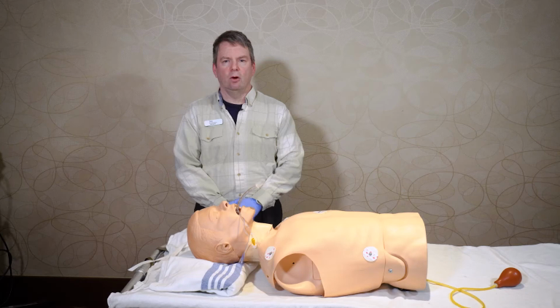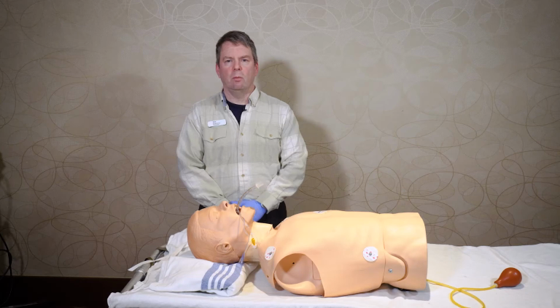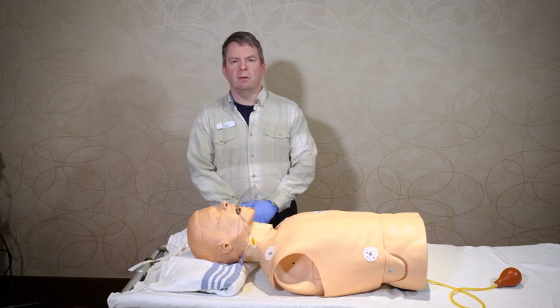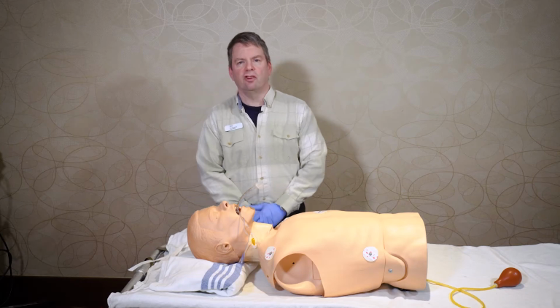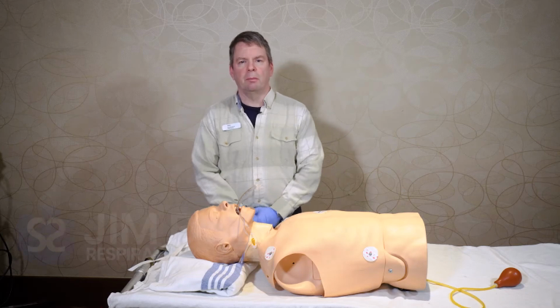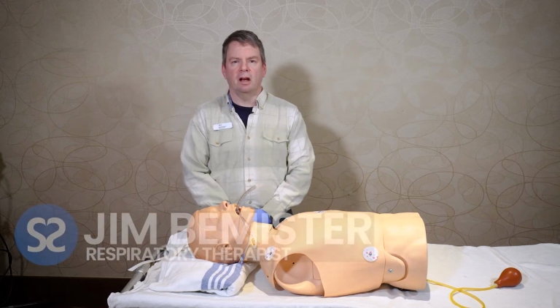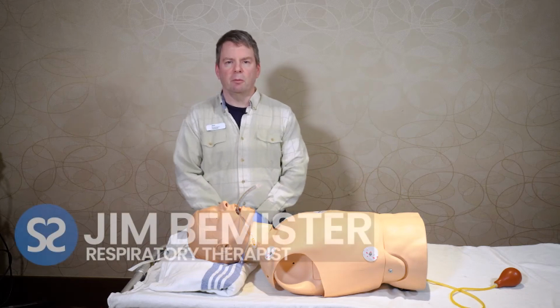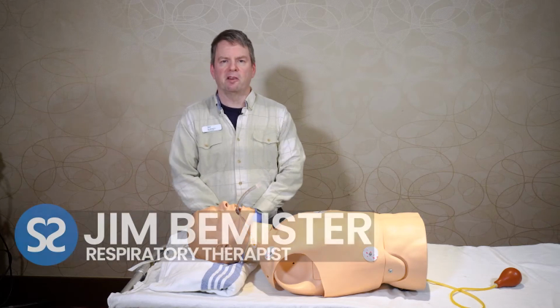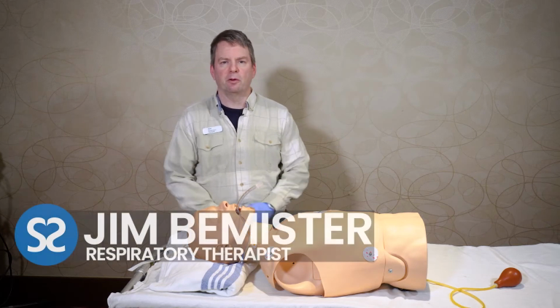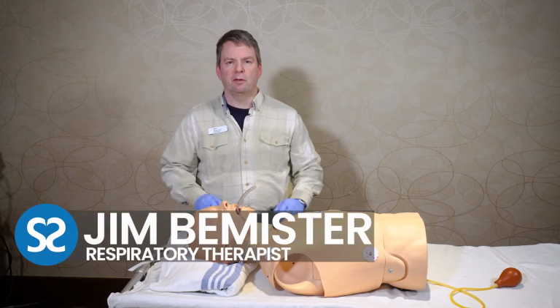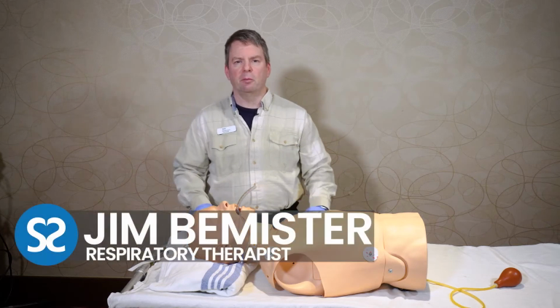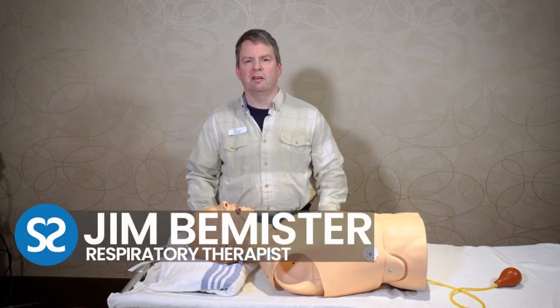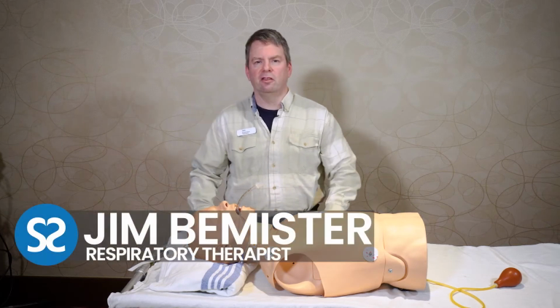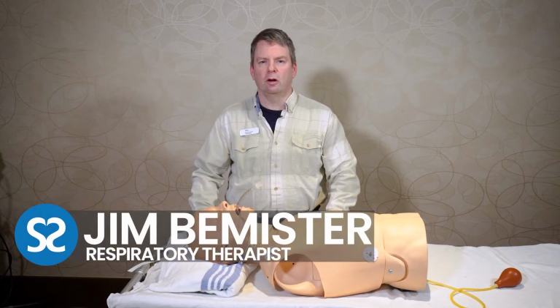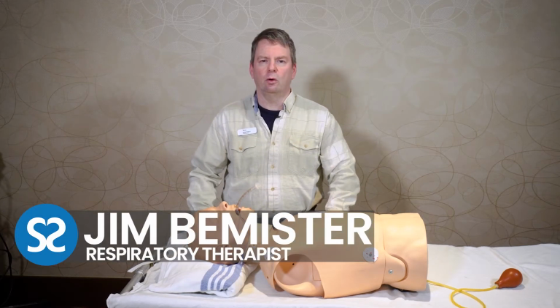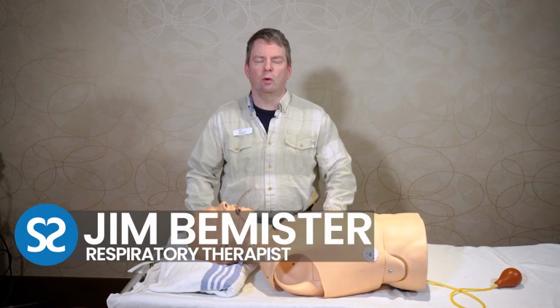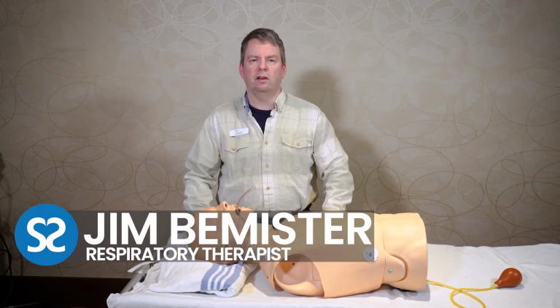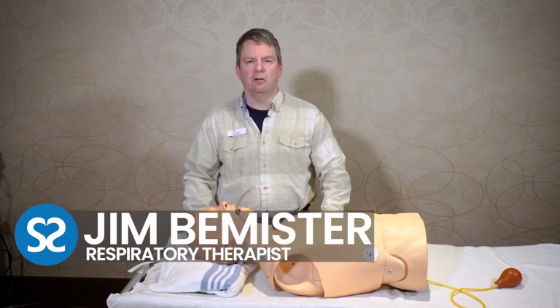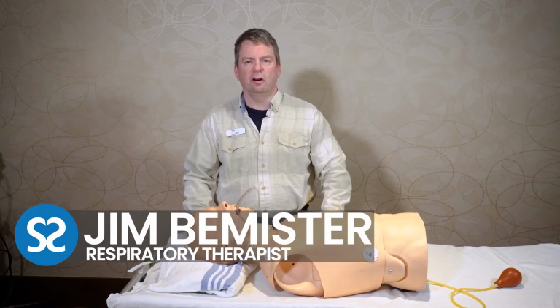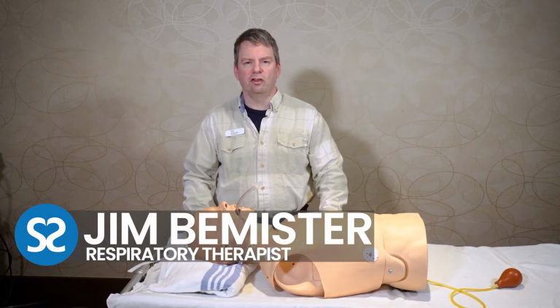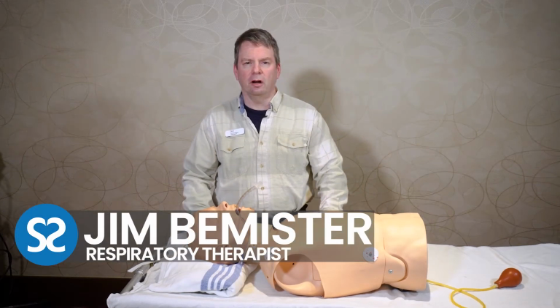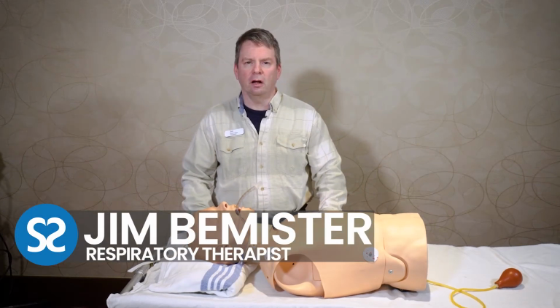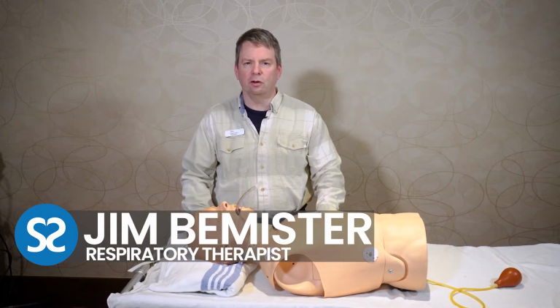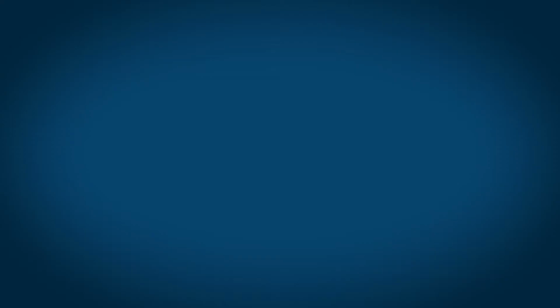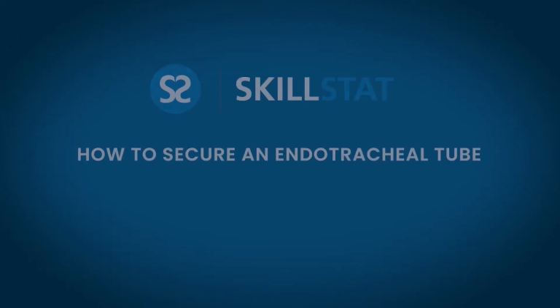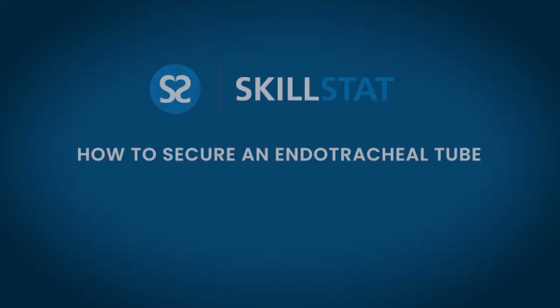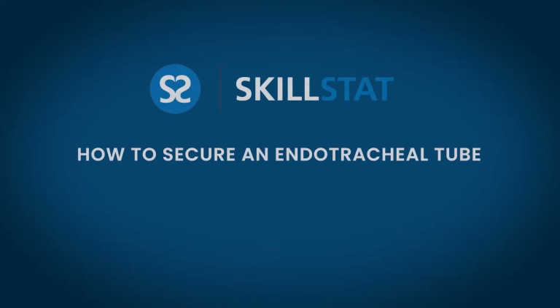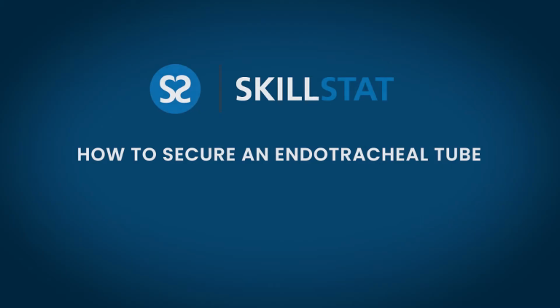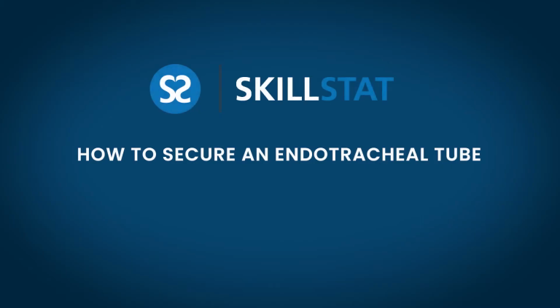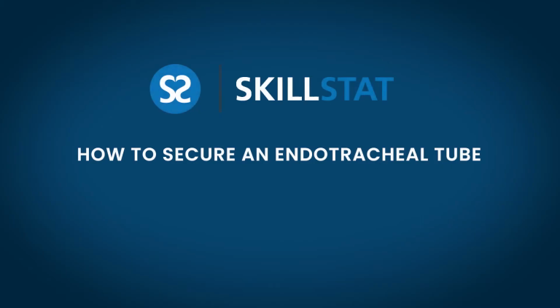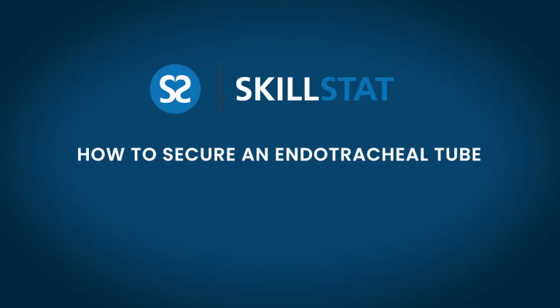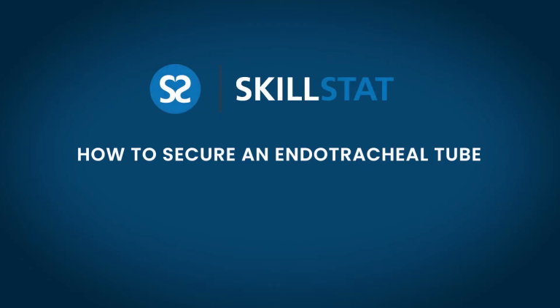Hello, my name is Jim and I'm a respiratory therapist. I just want to do a quick demonstration on how to secure an endotracheal tube.